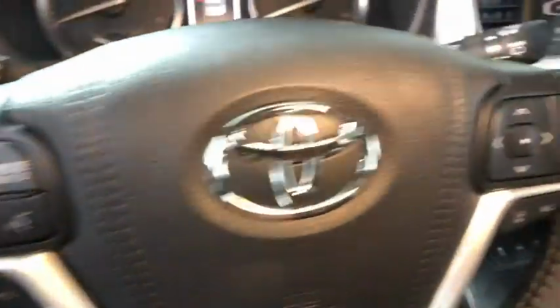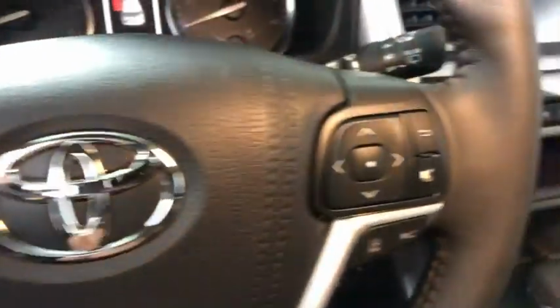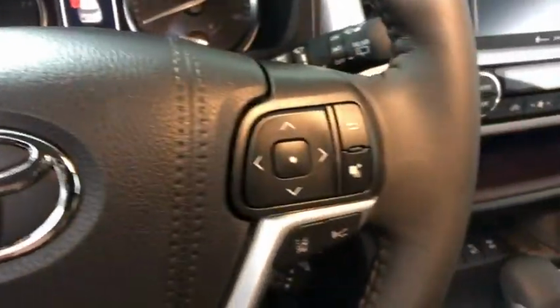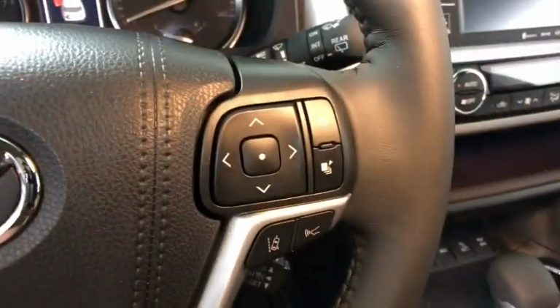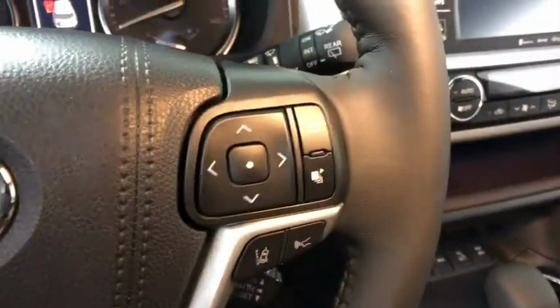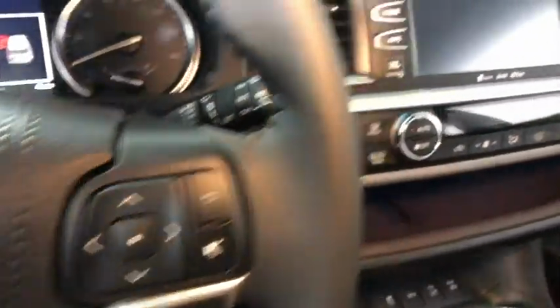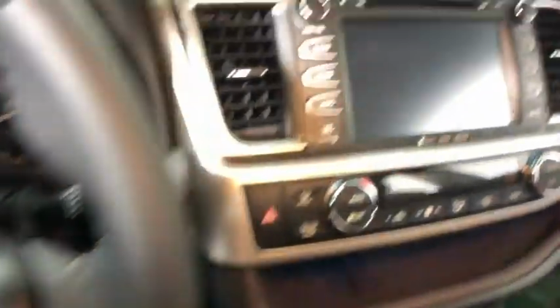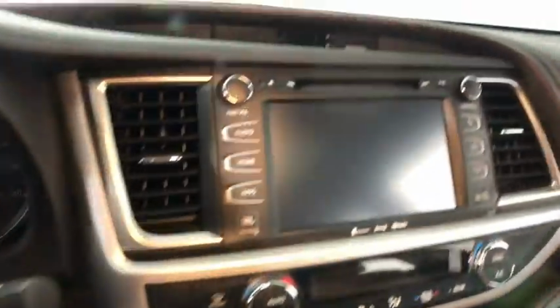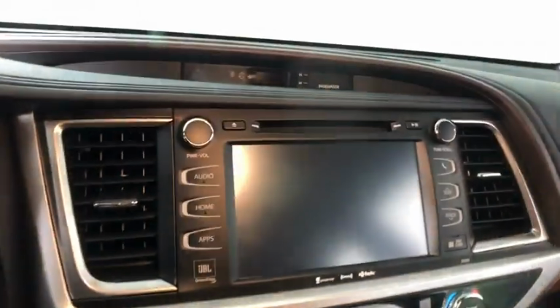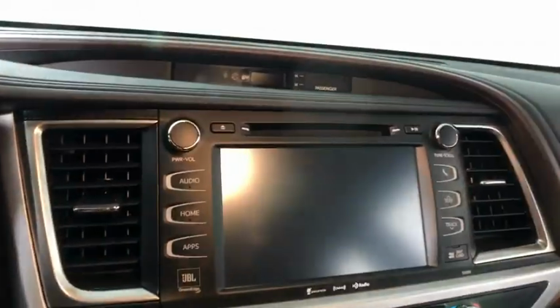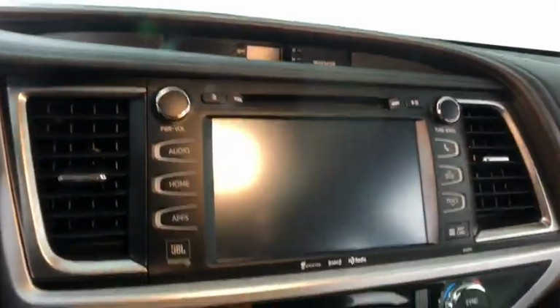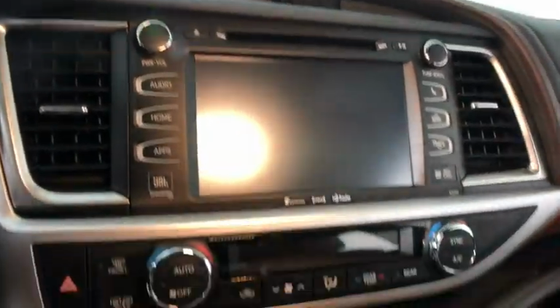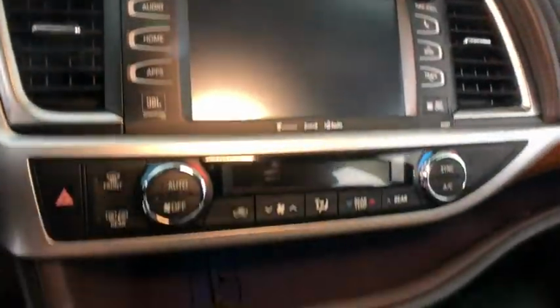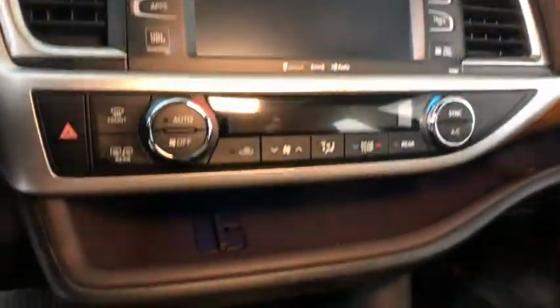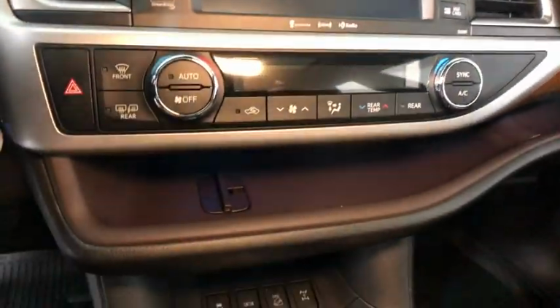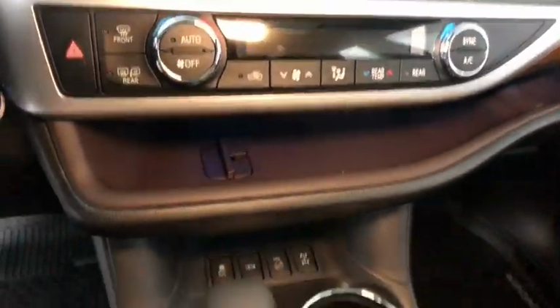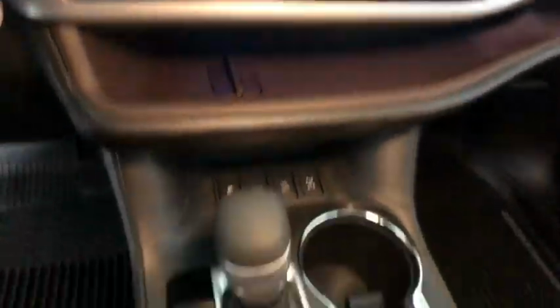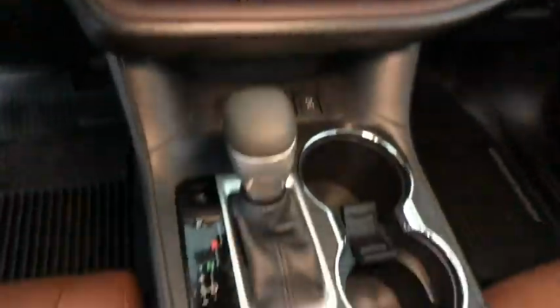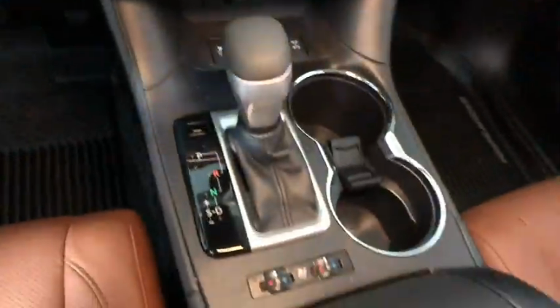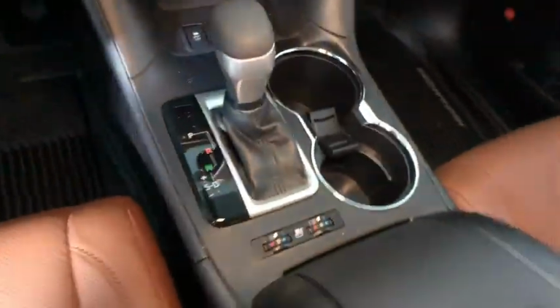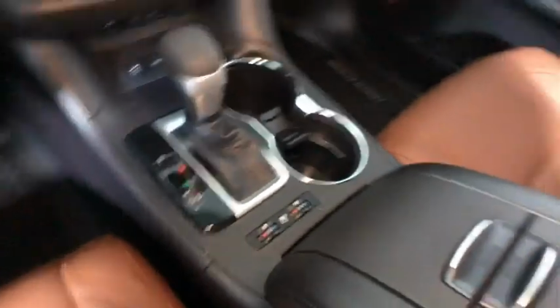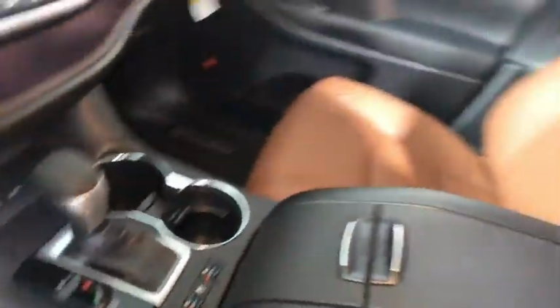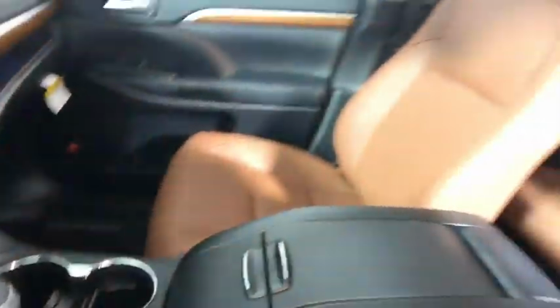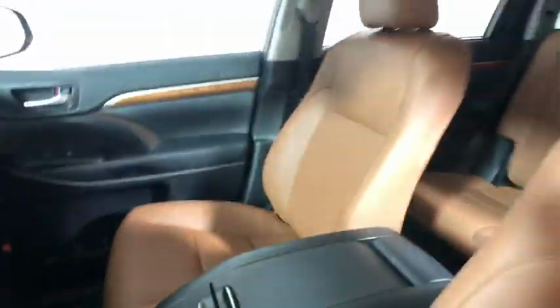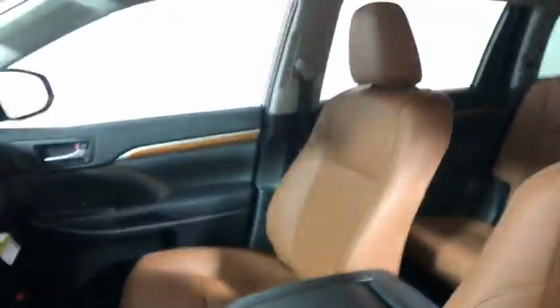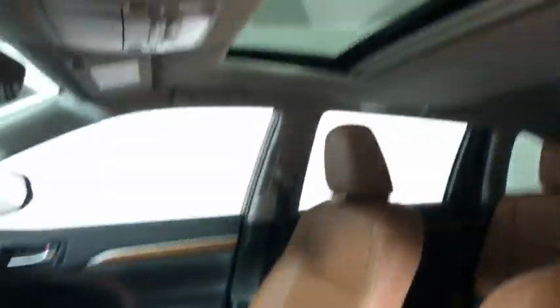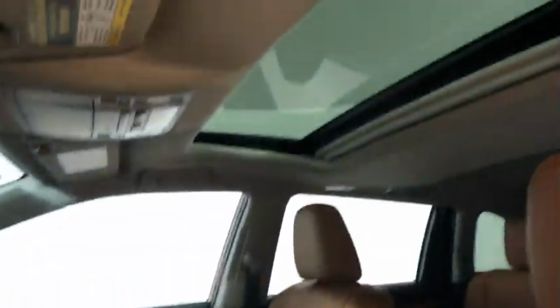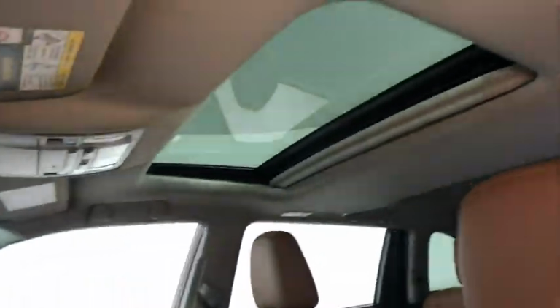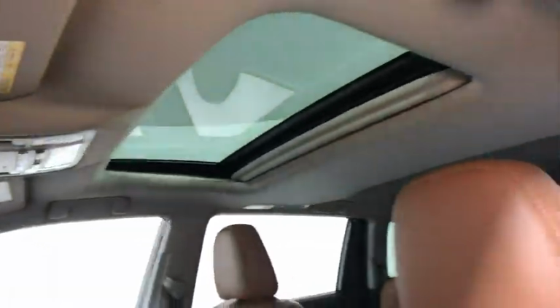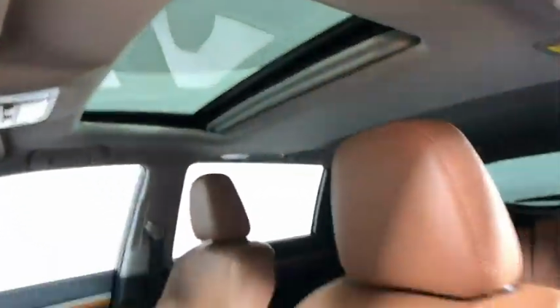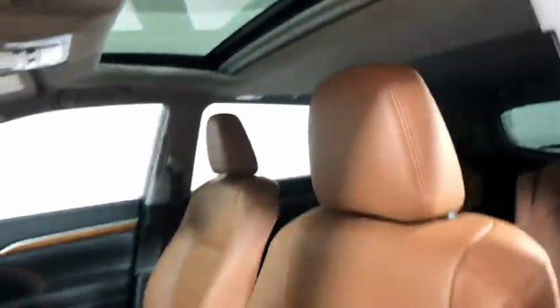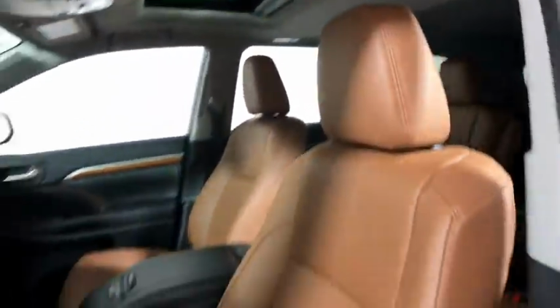A 2010 top safety pick, the Highlander is where substance meets style. This vehicle has less than 100 miles.